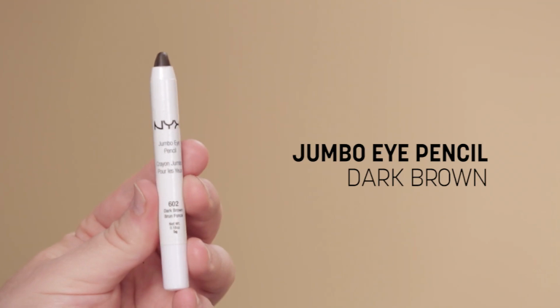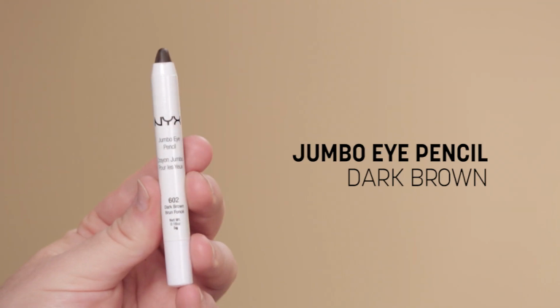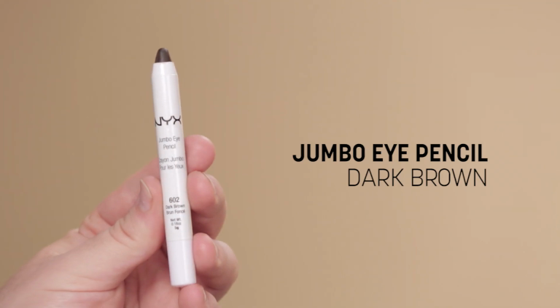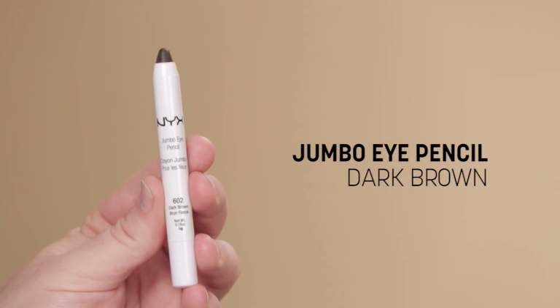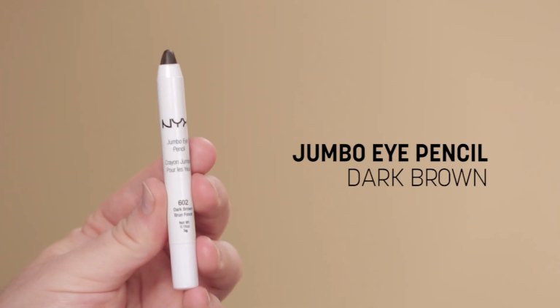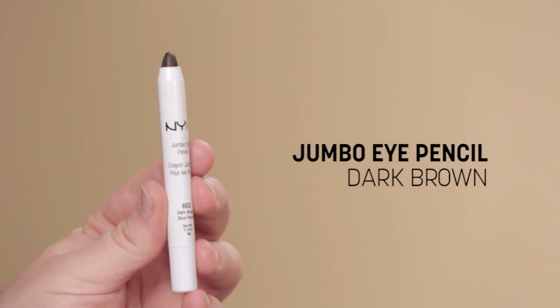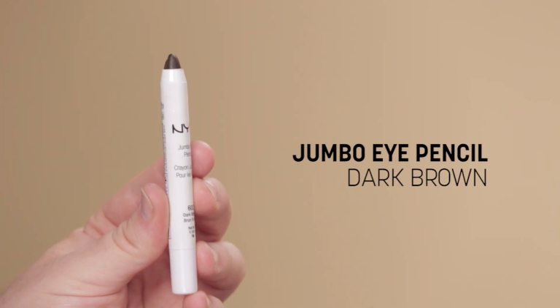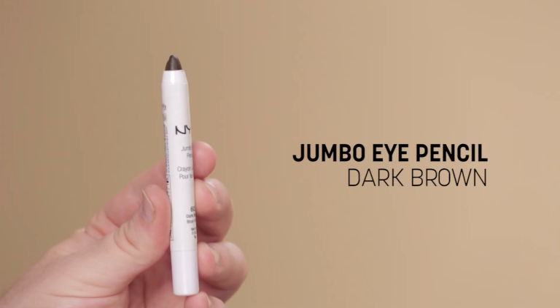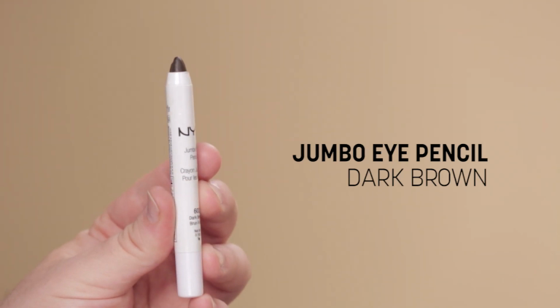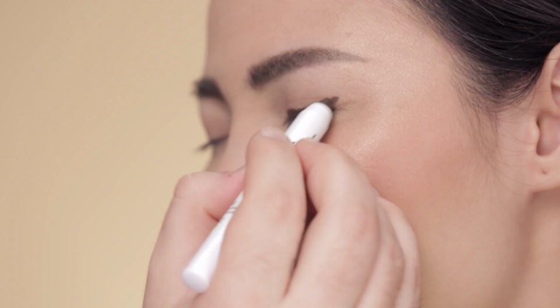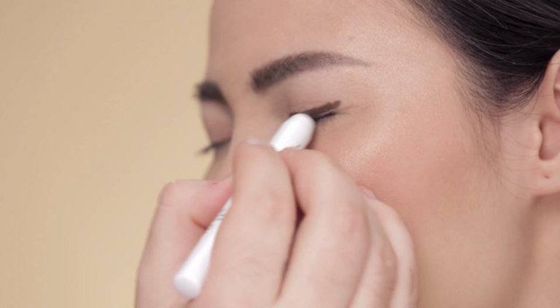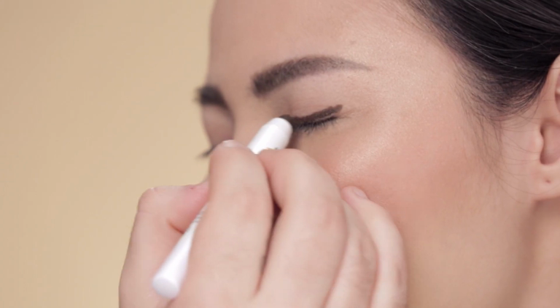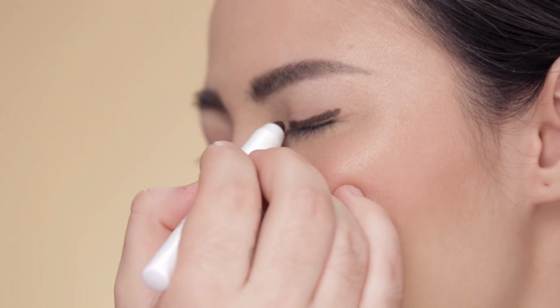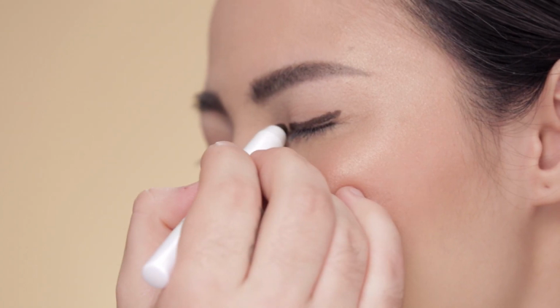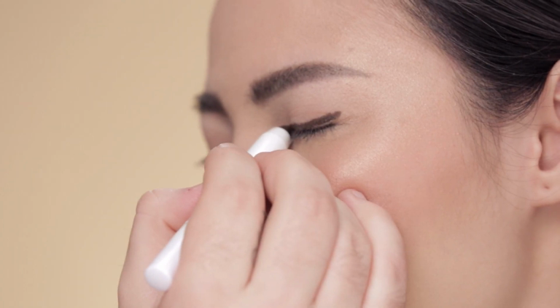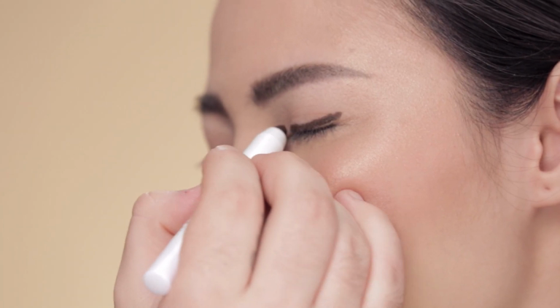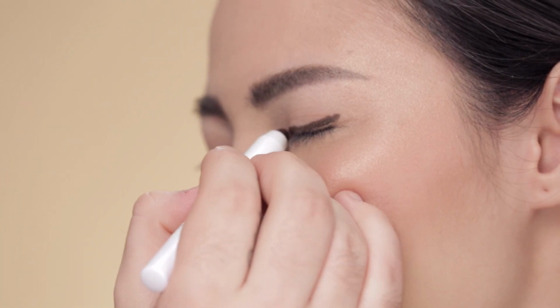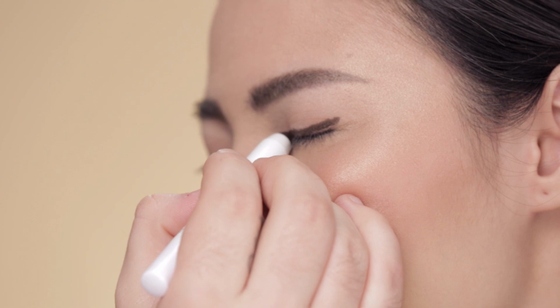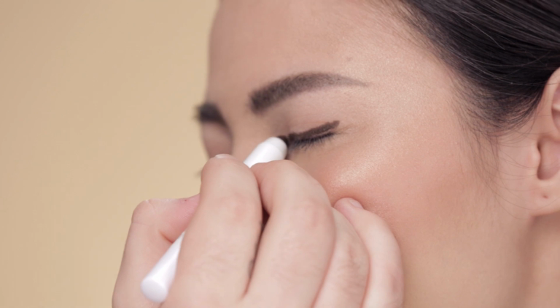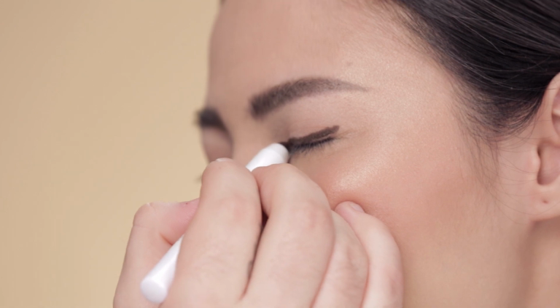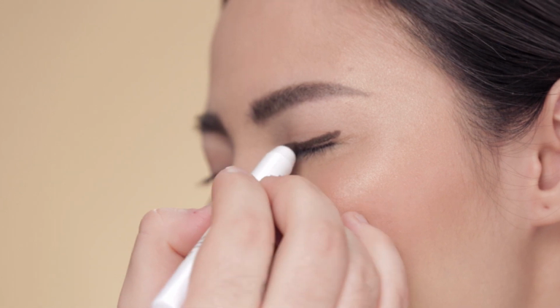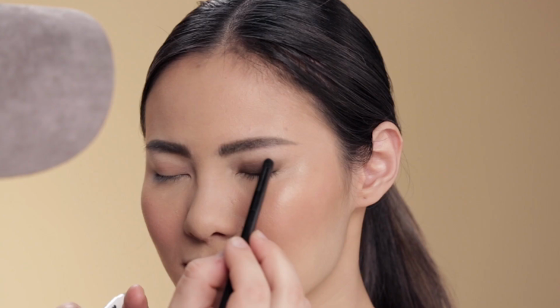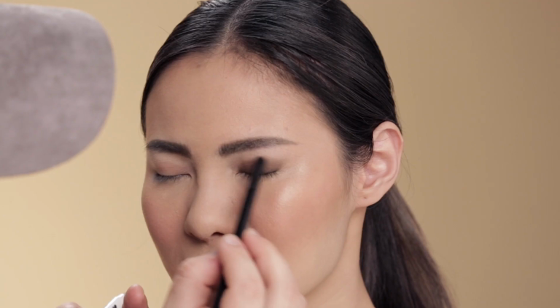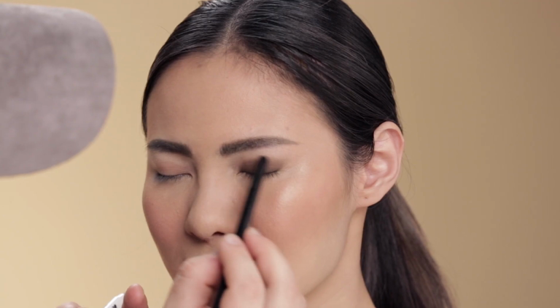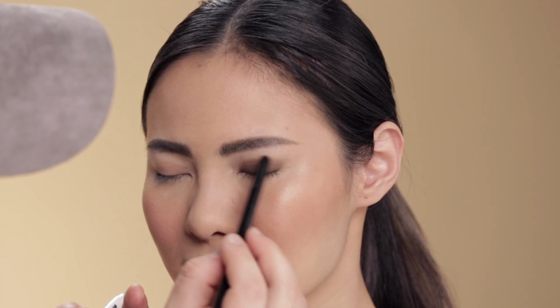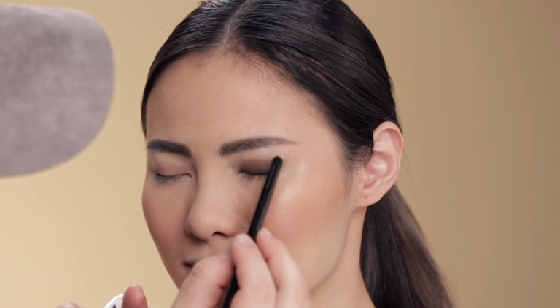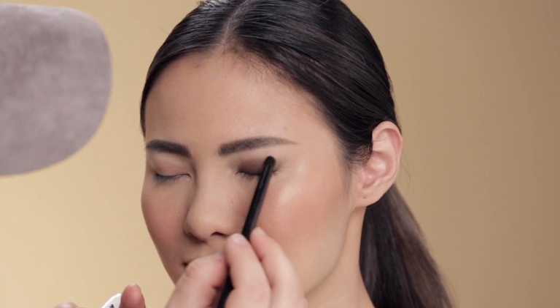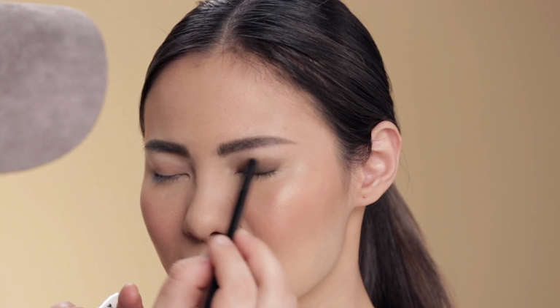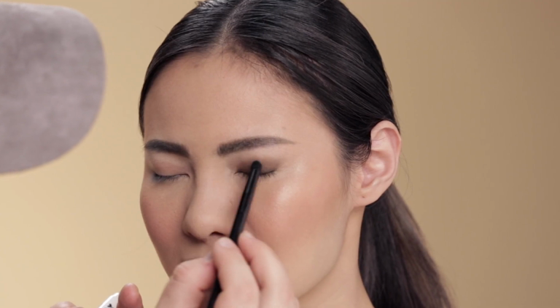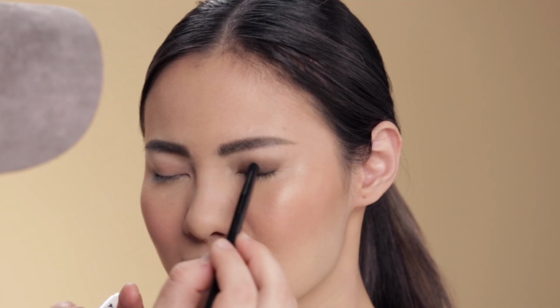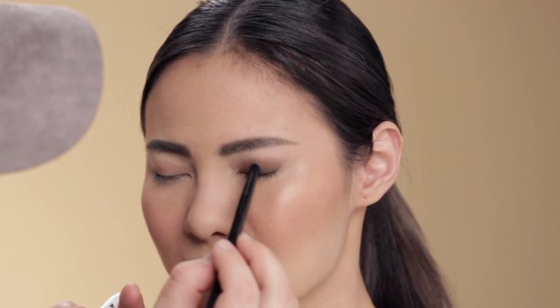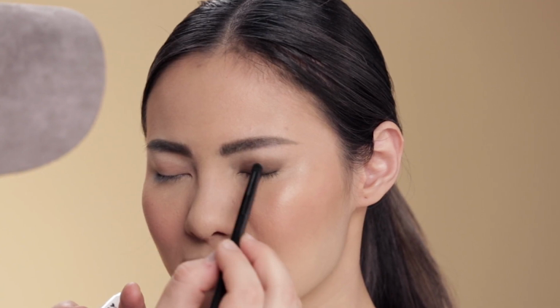And then to build the smokey eye, I'm gonna start with a jumbo eye pencil in dark brown. I'm gonna smudge that along the lash line.